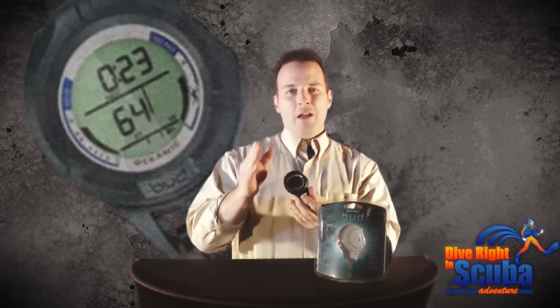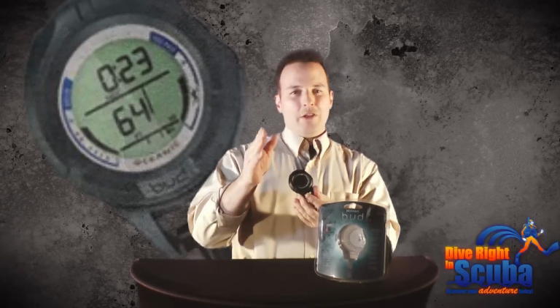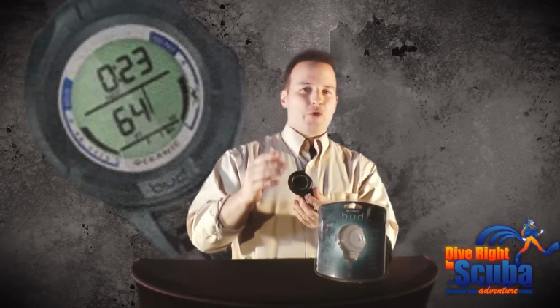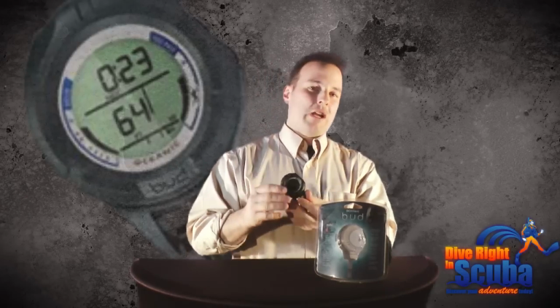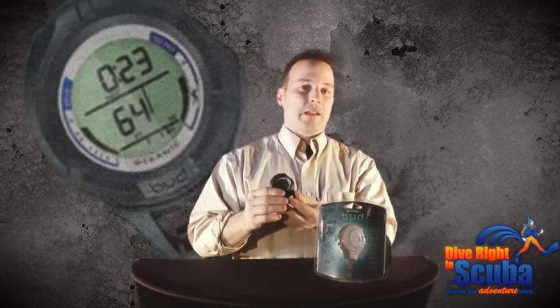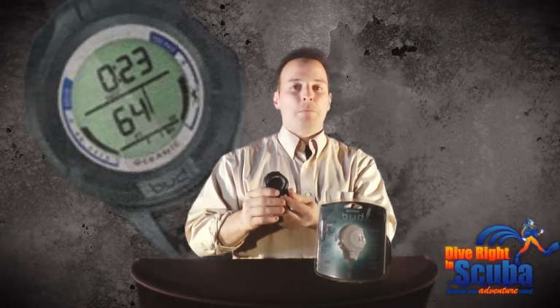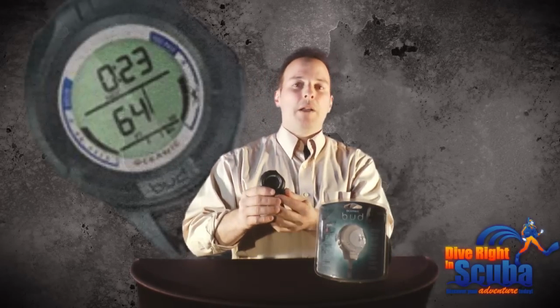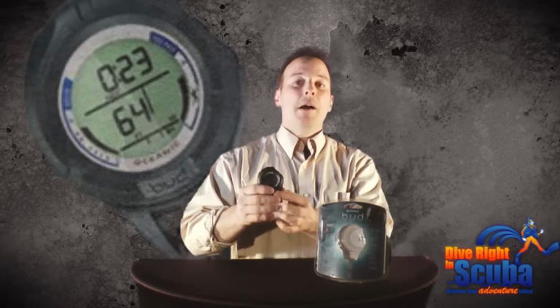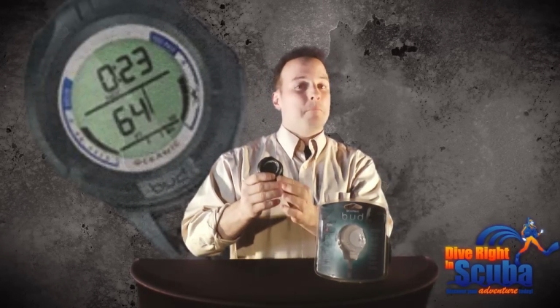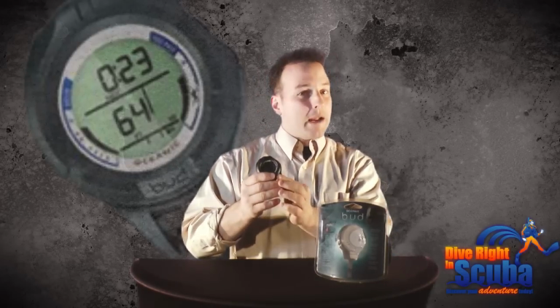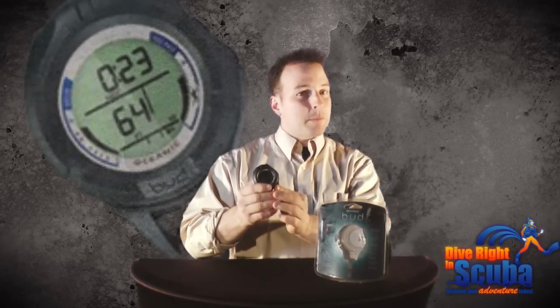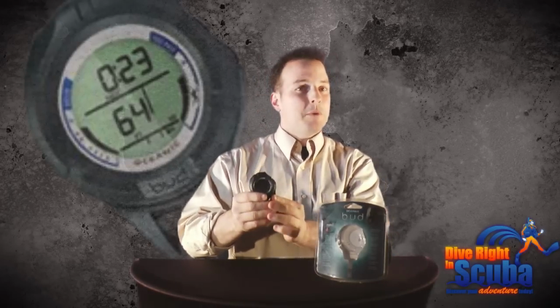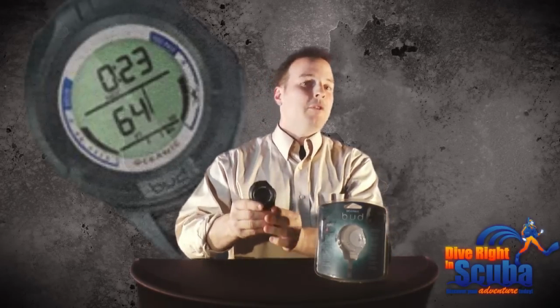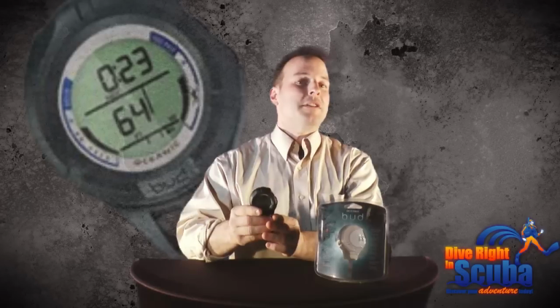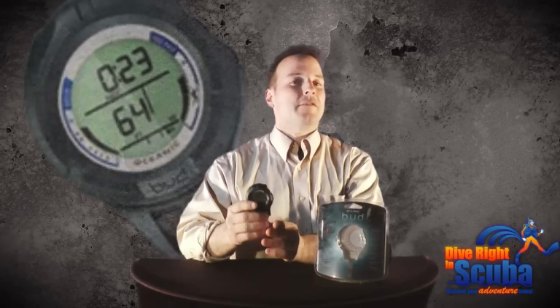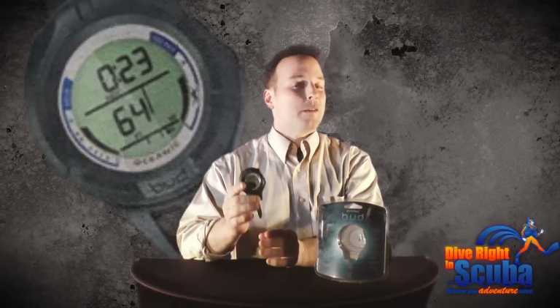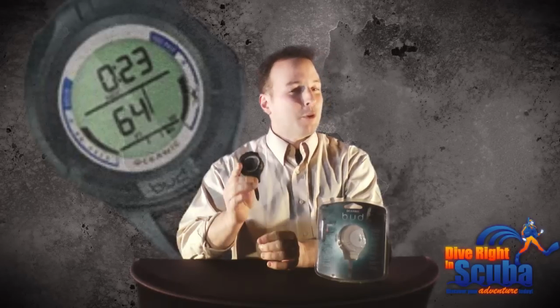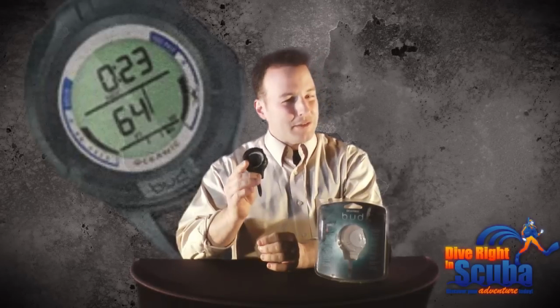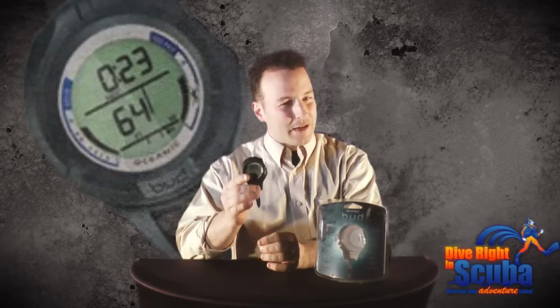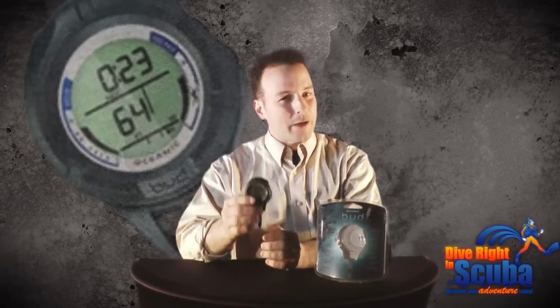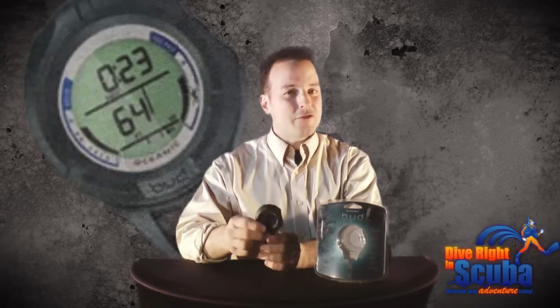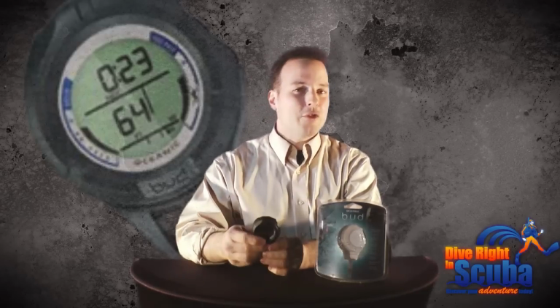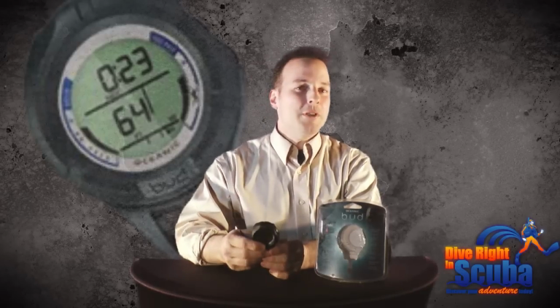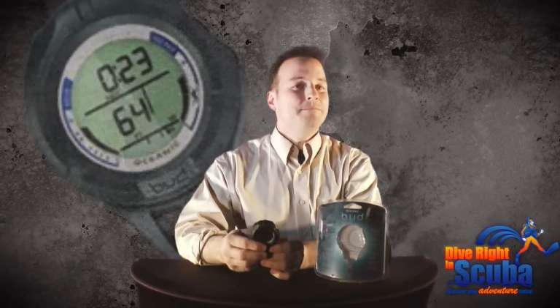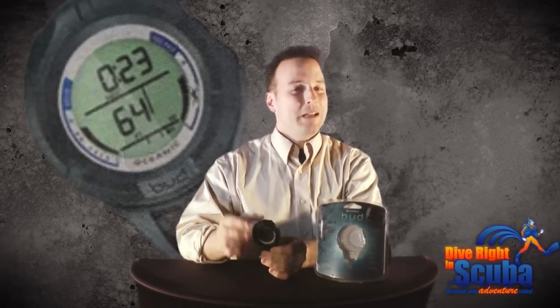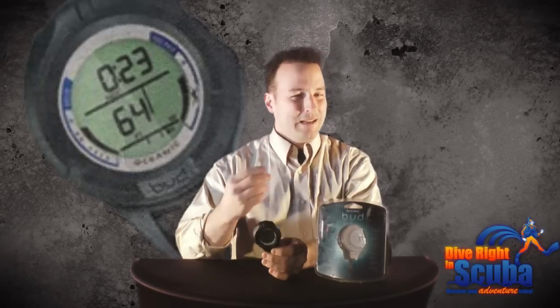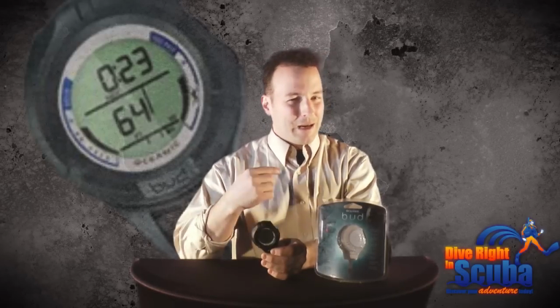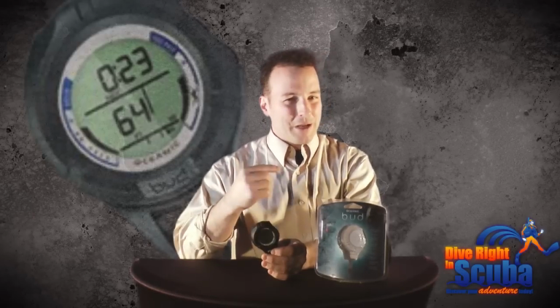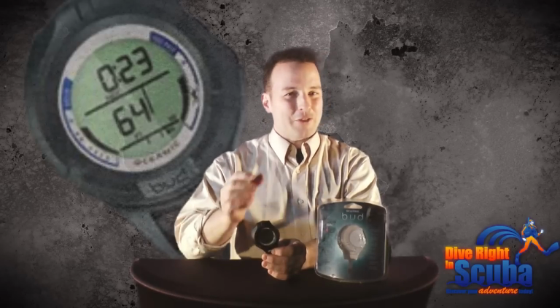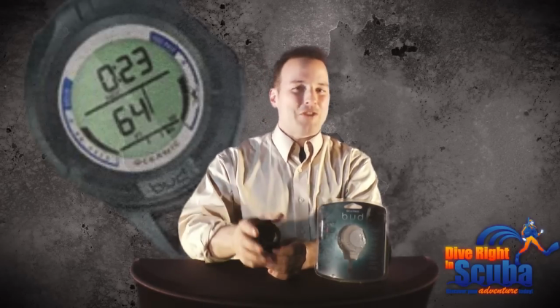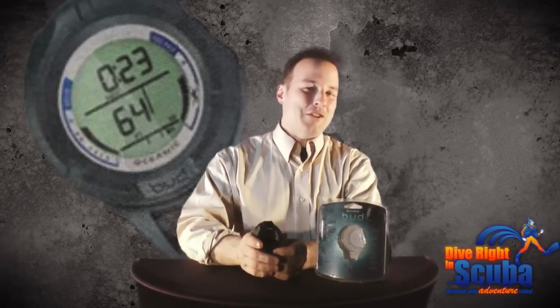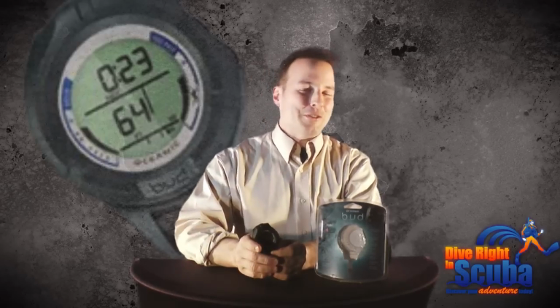The Oceanic Bud backup computer is available at Diveright in Scuba. I'm Don Costanza.